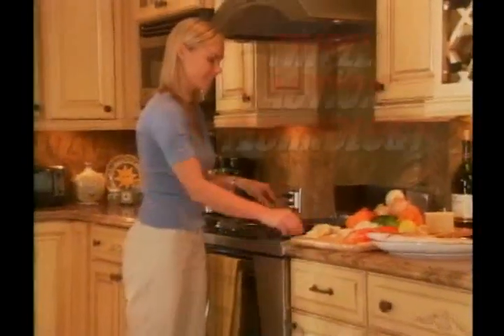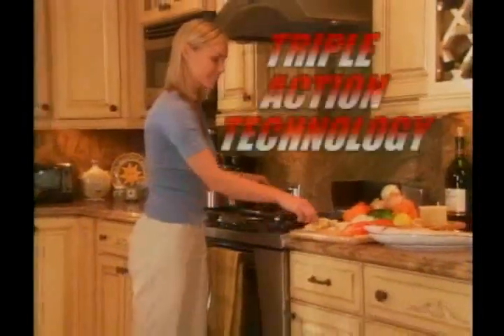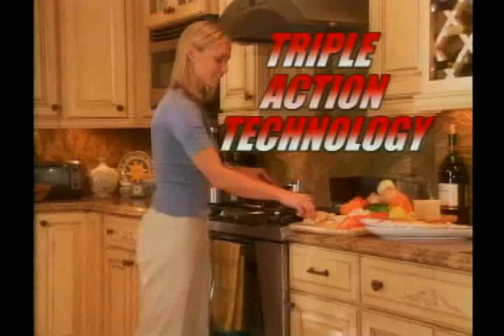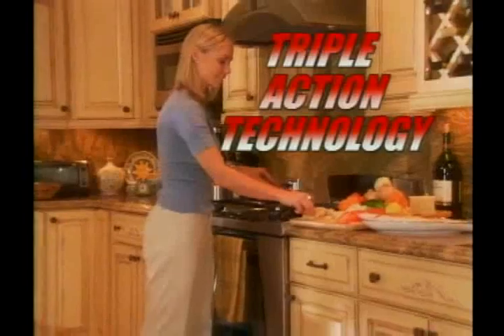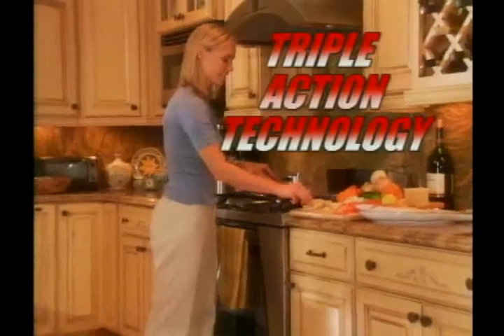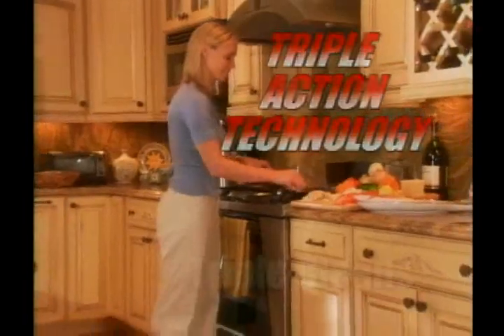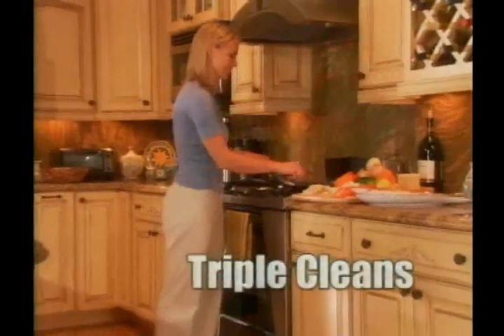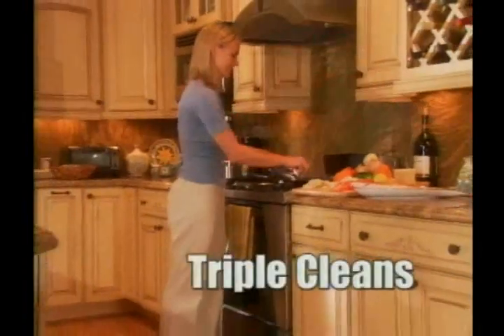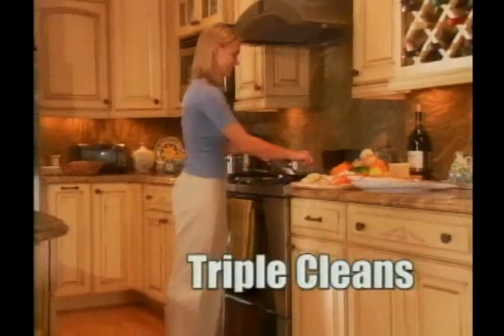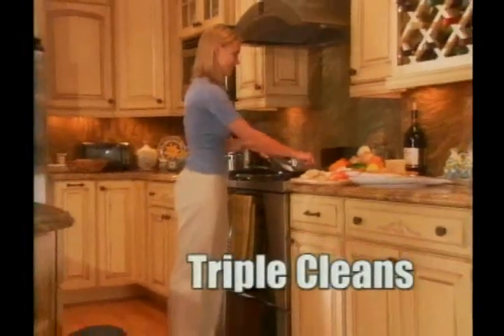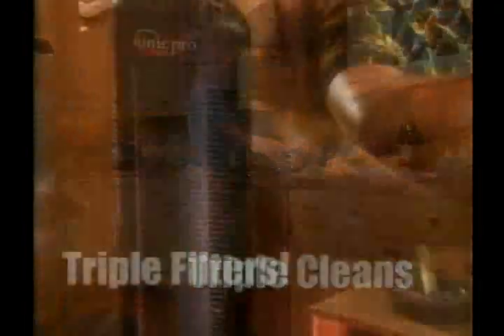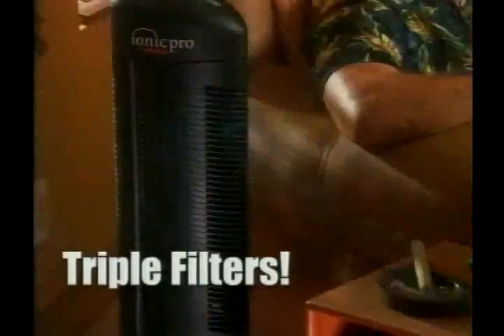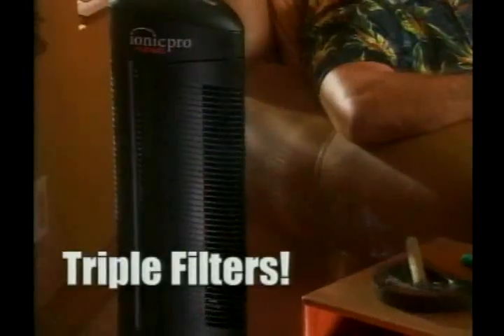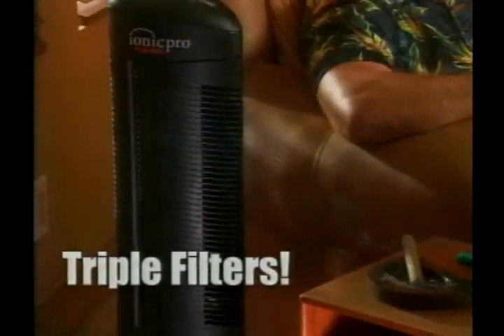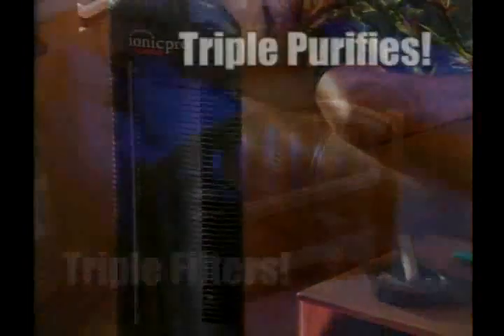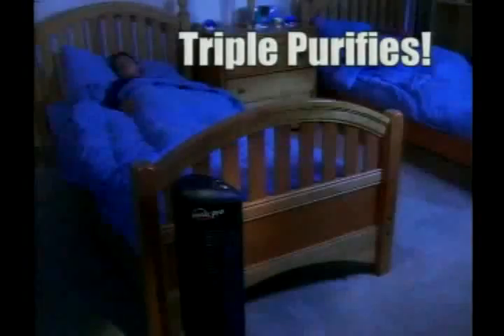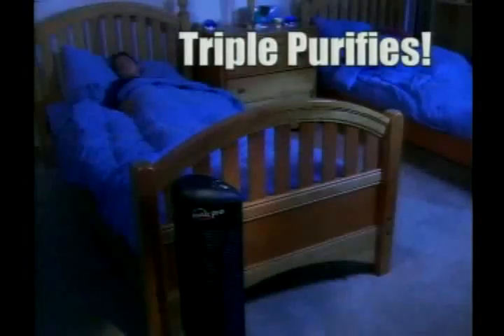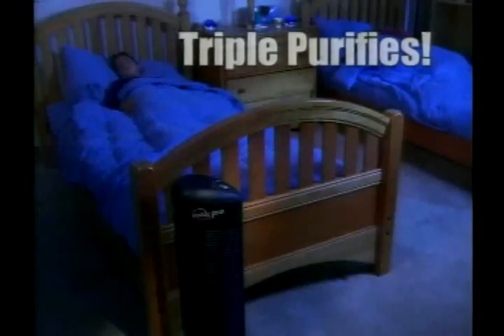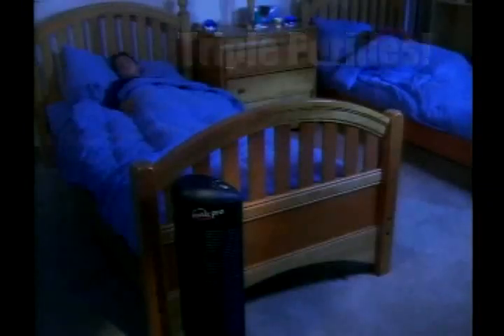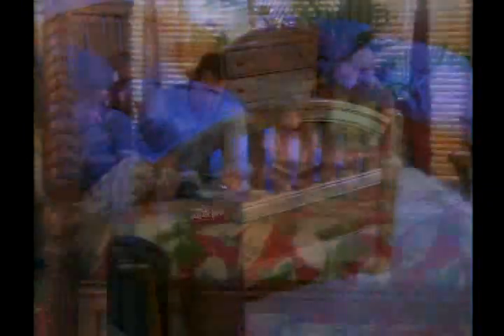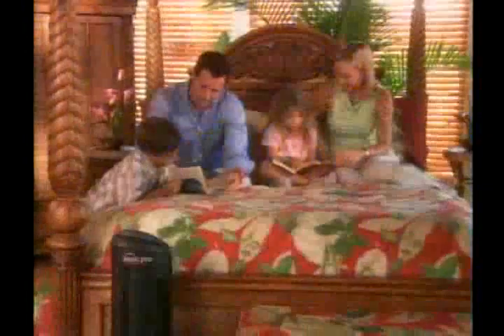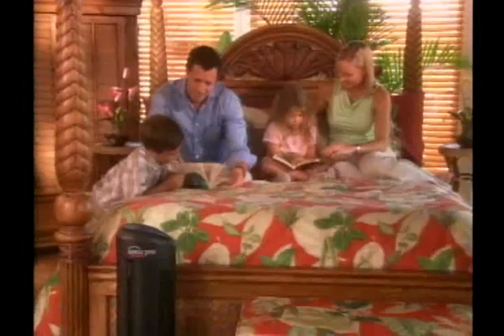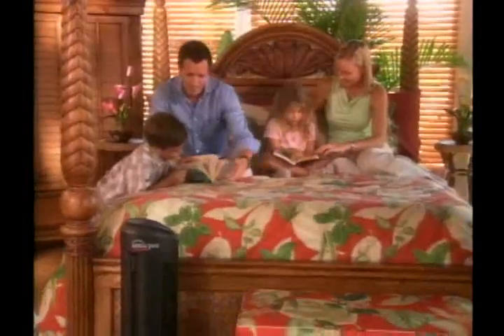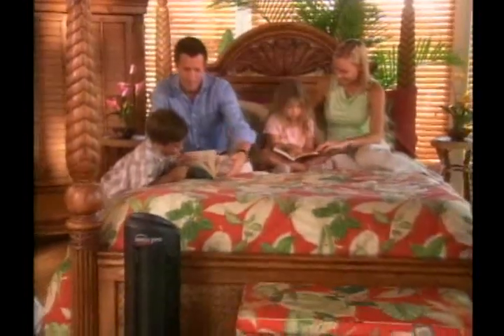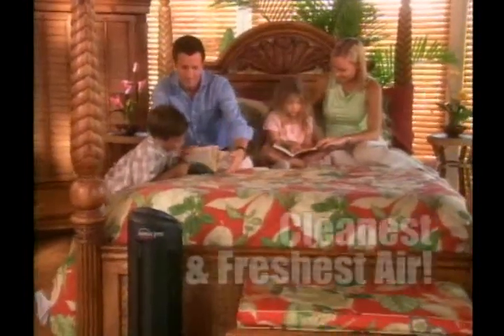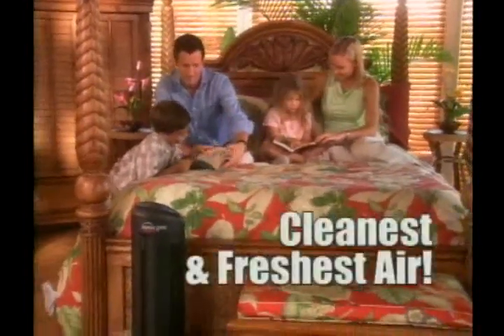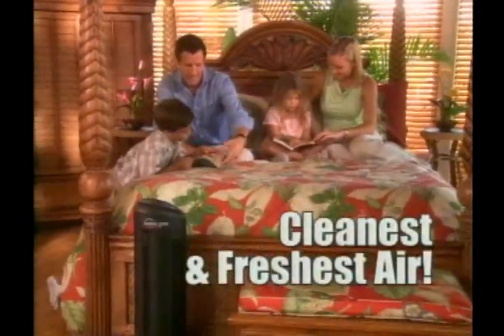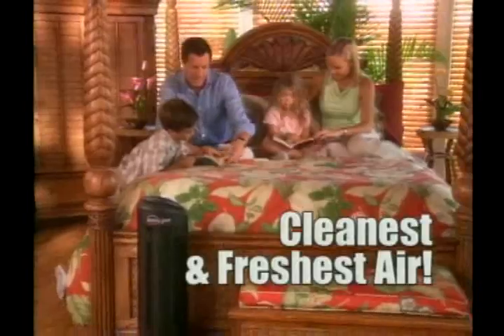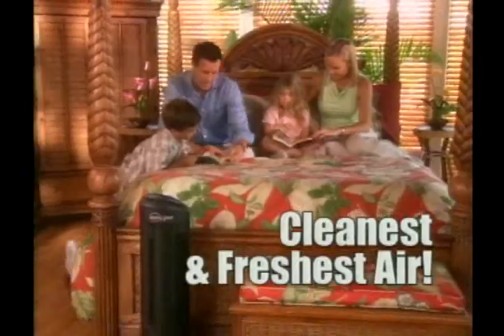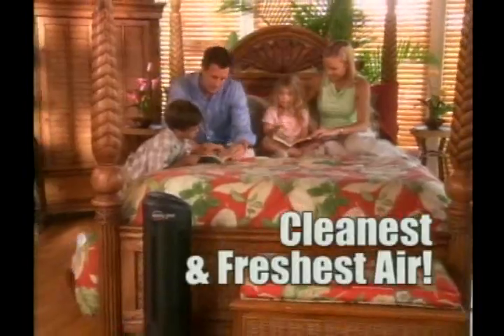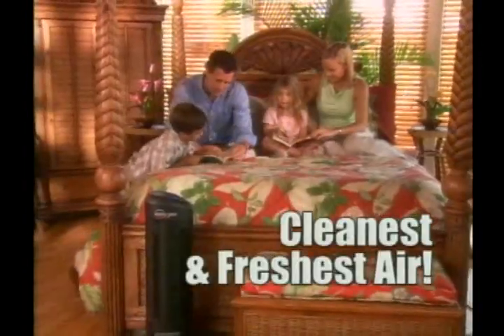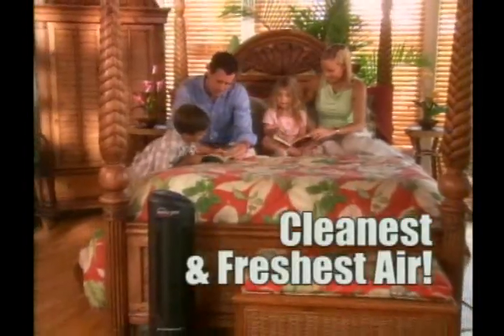Triple Action technology triple cleans, triple filters, triple purifies, so your family is breathing the cleanest, freshest air possible.